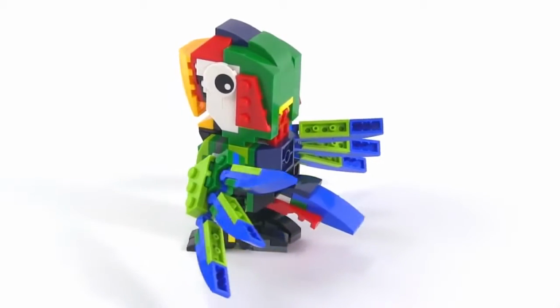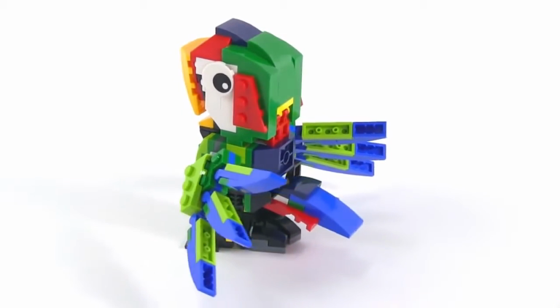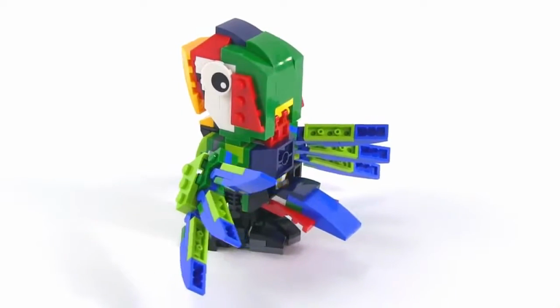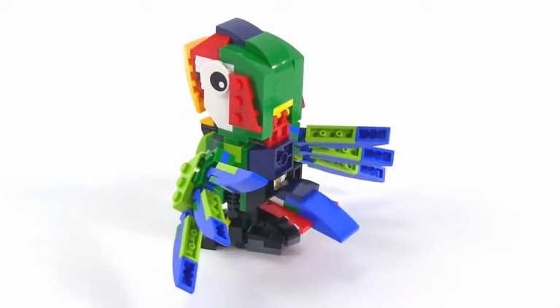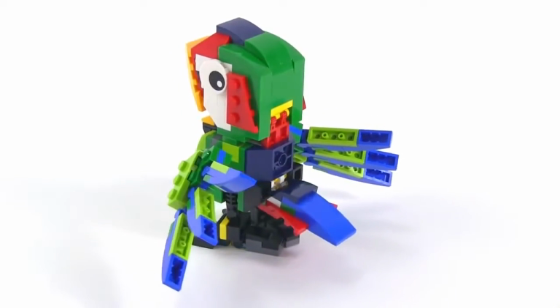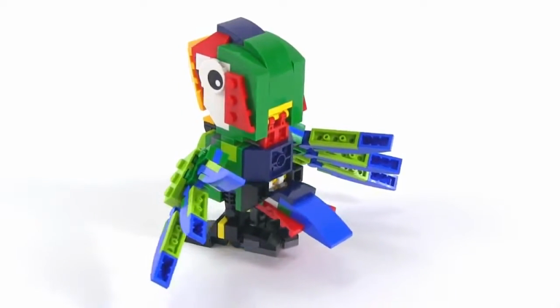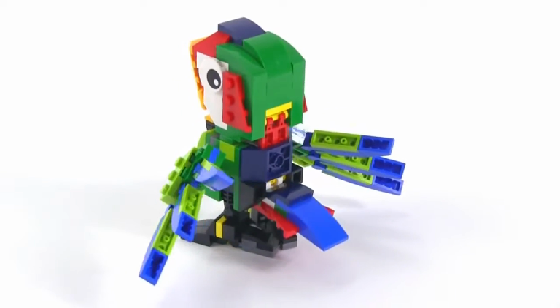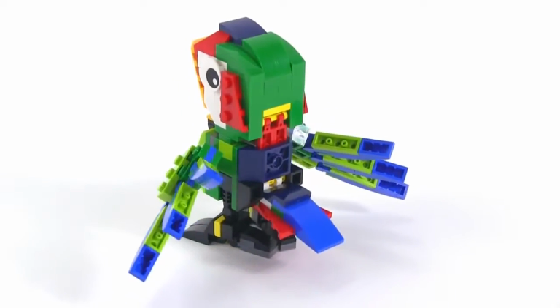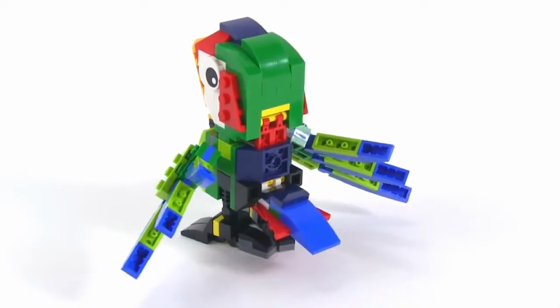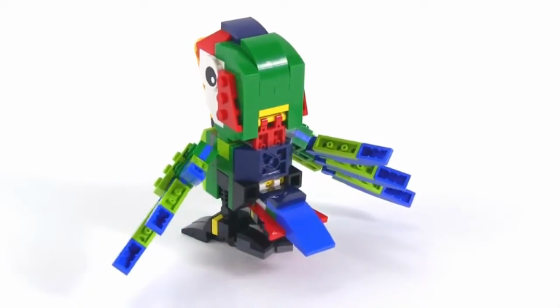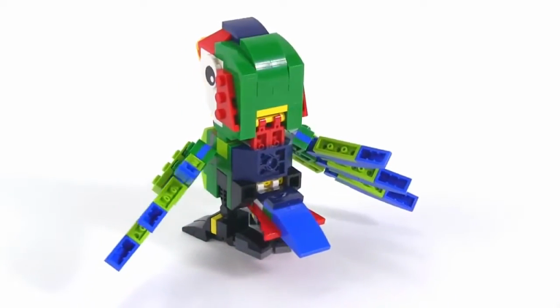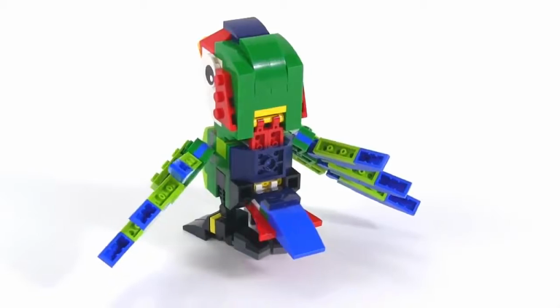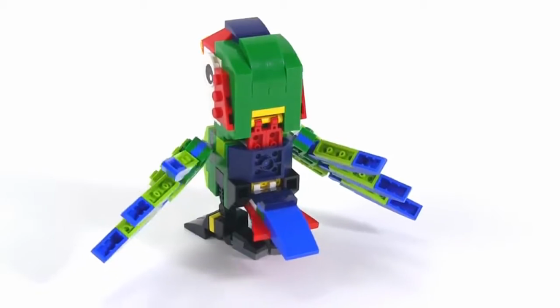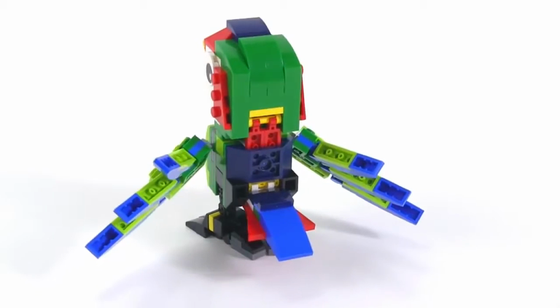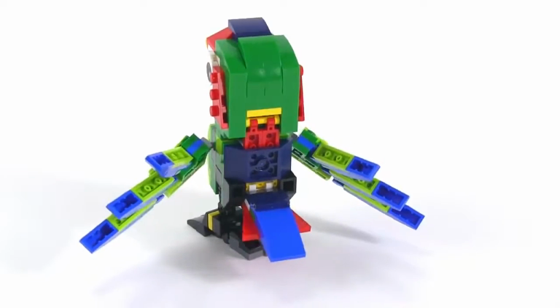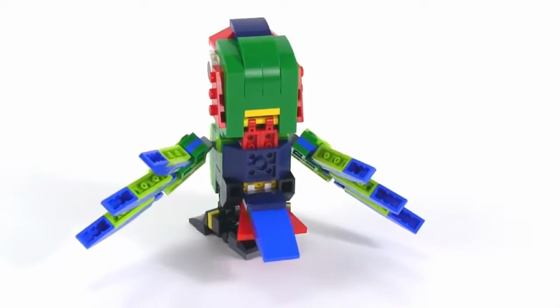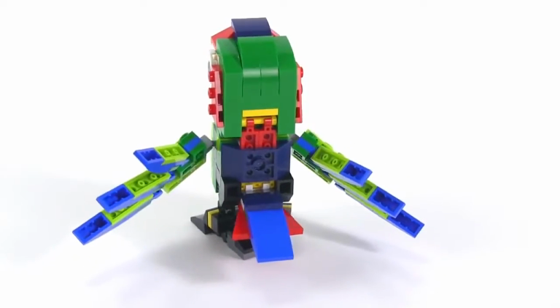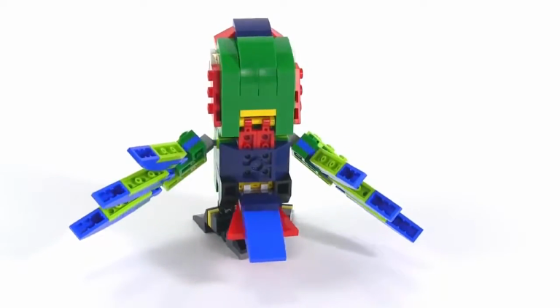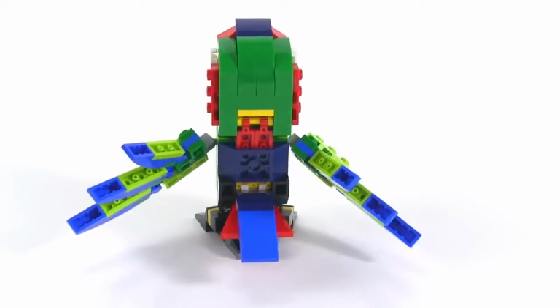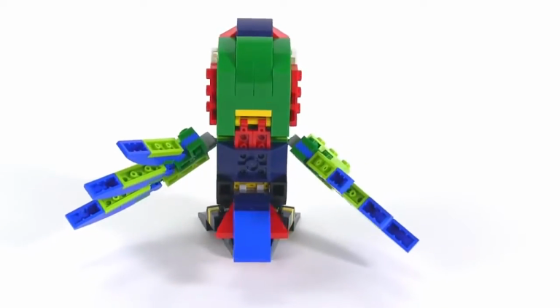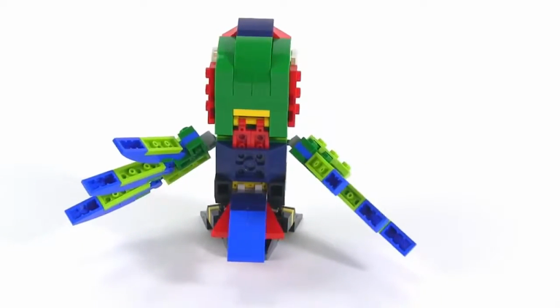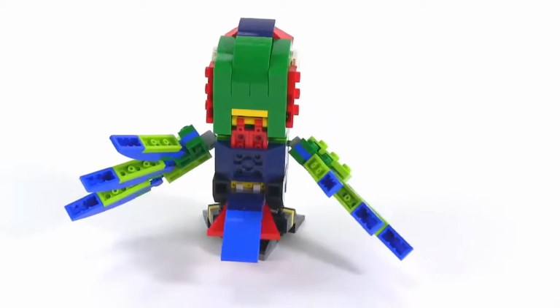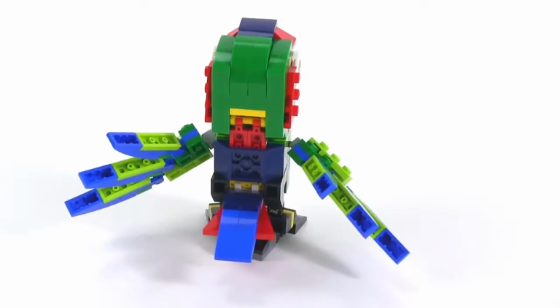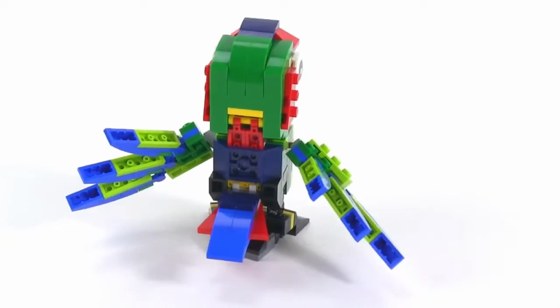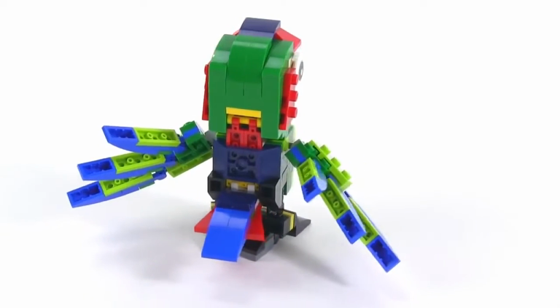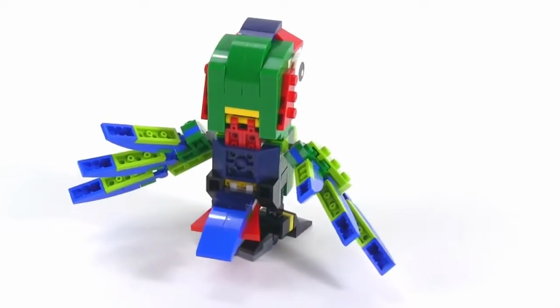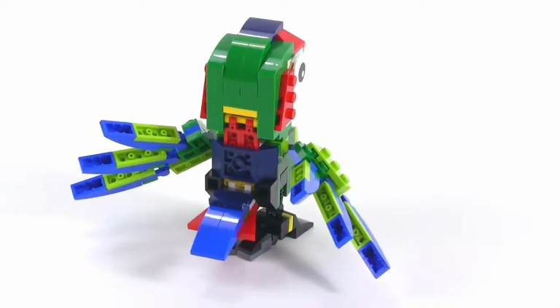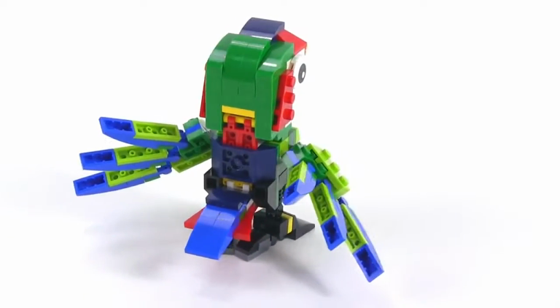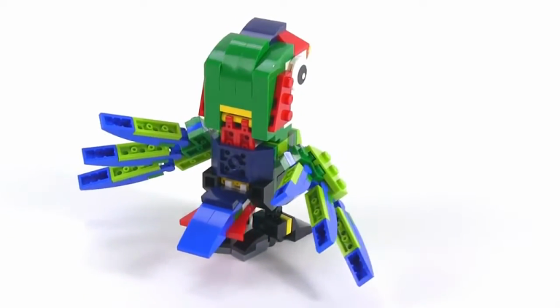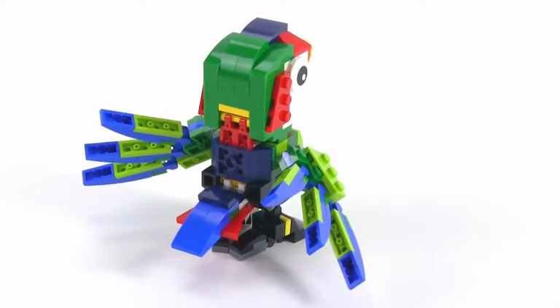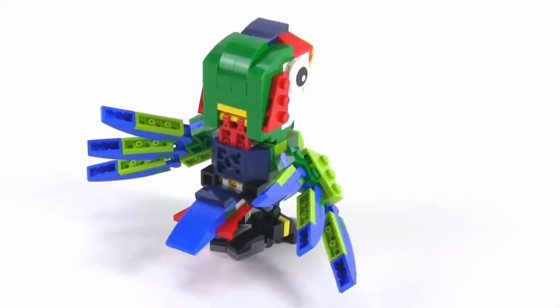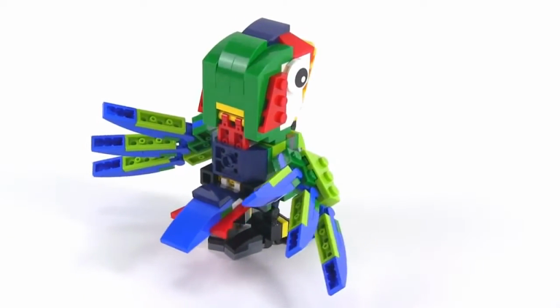Forget the fact that it's a three-in-one build. Forget the fact that there's a whole lot of functionality here.